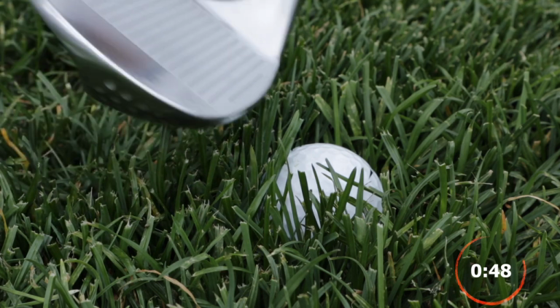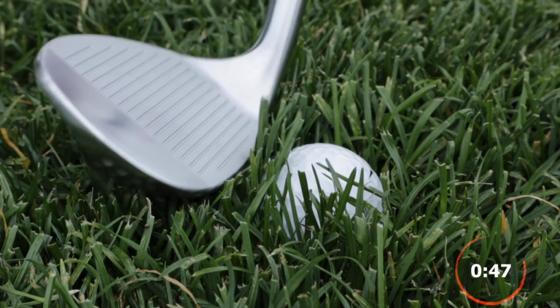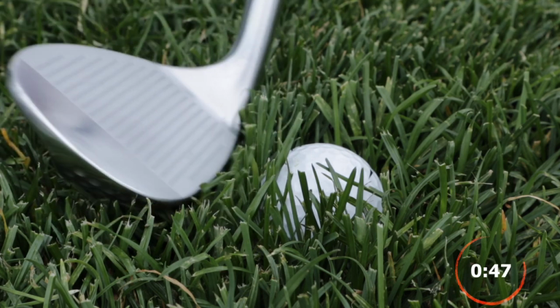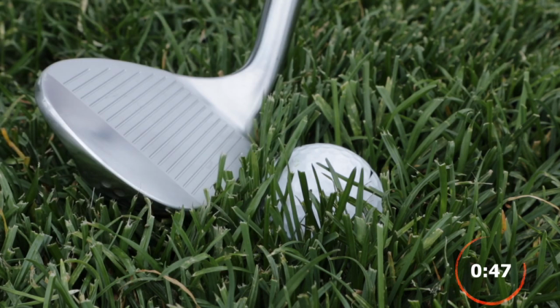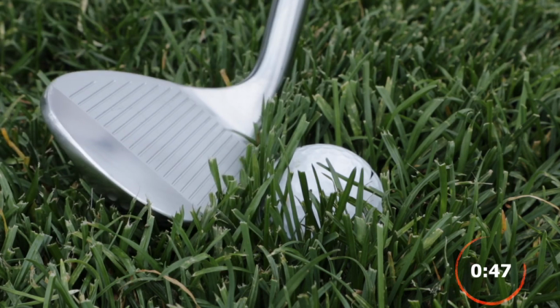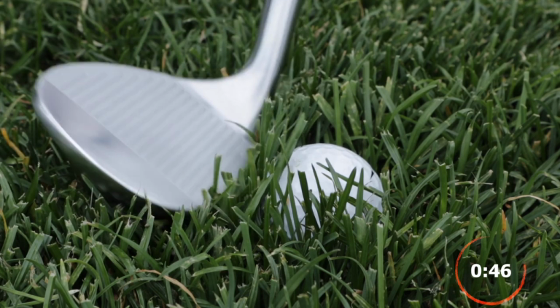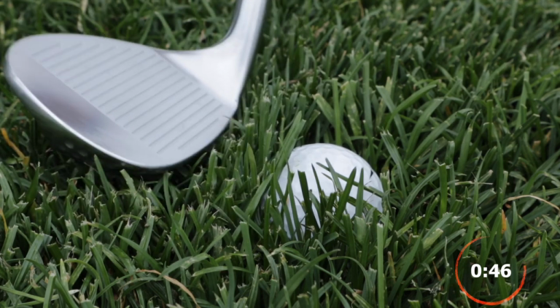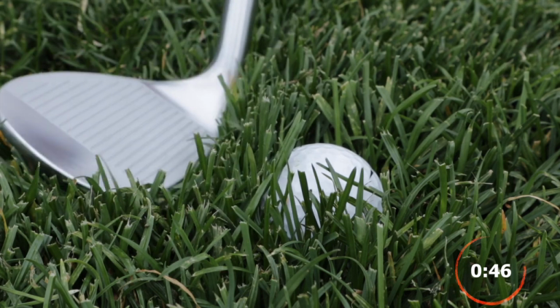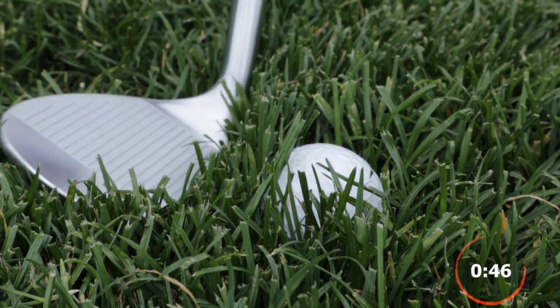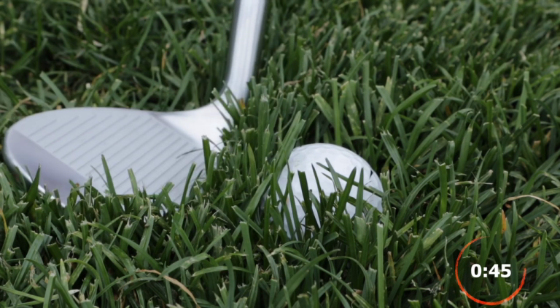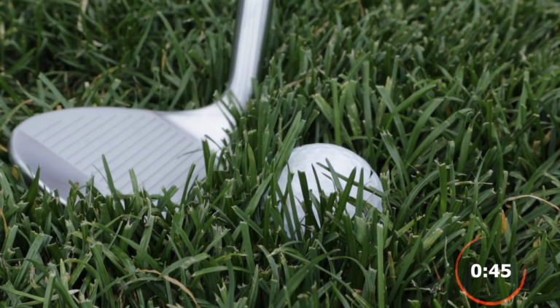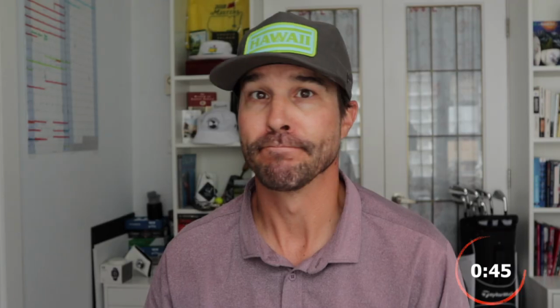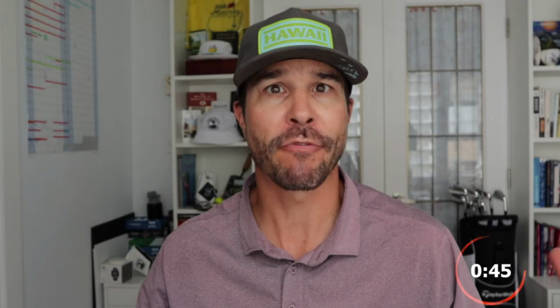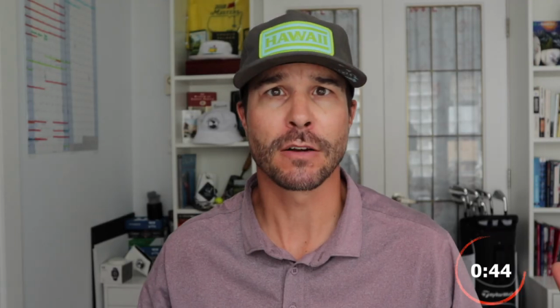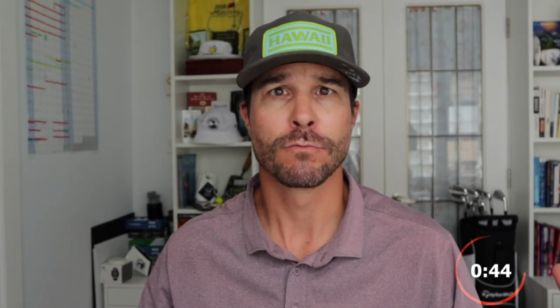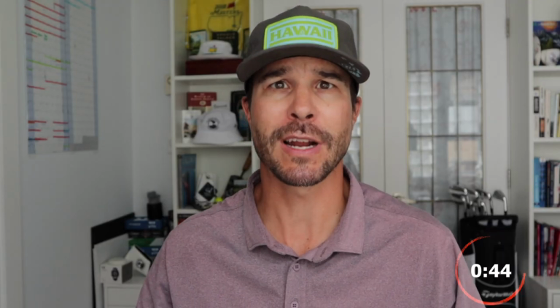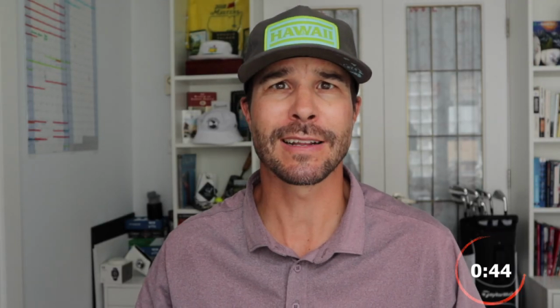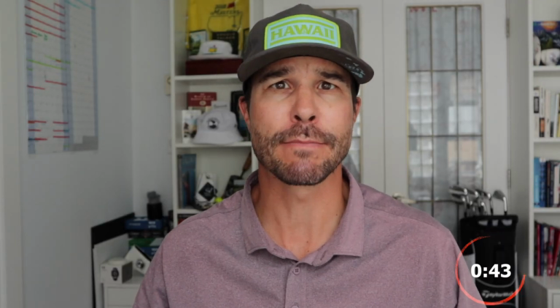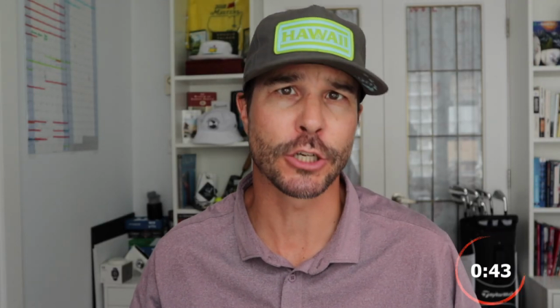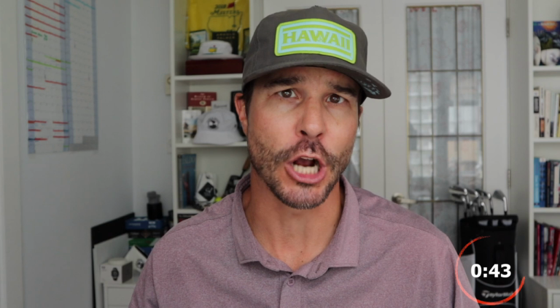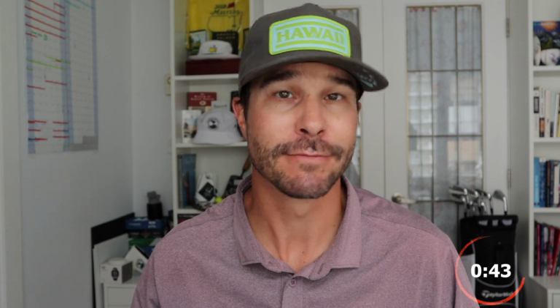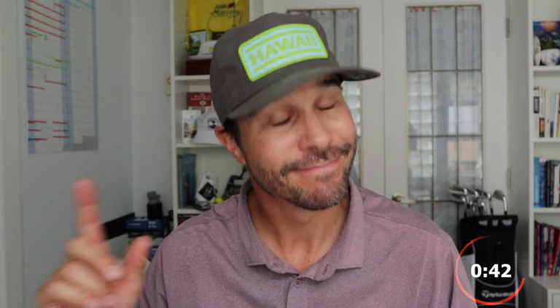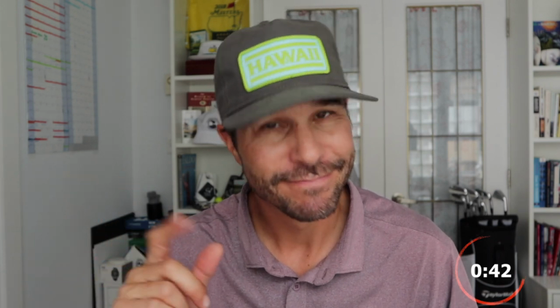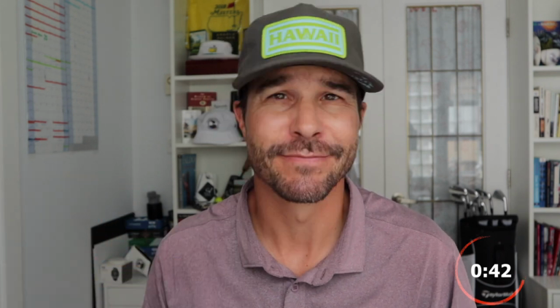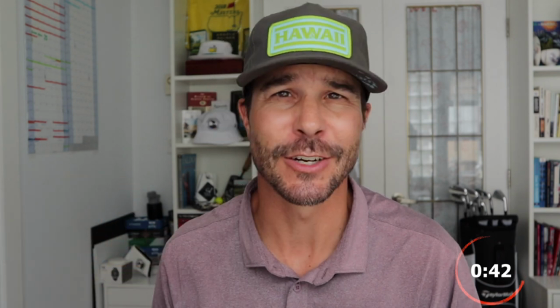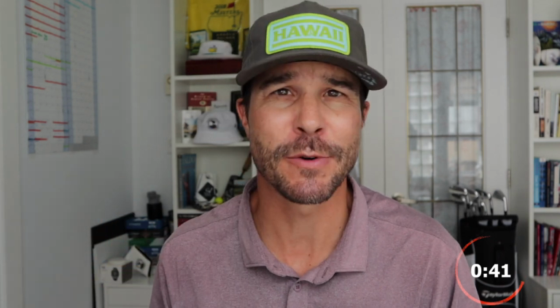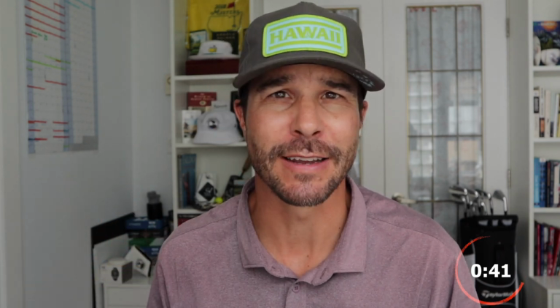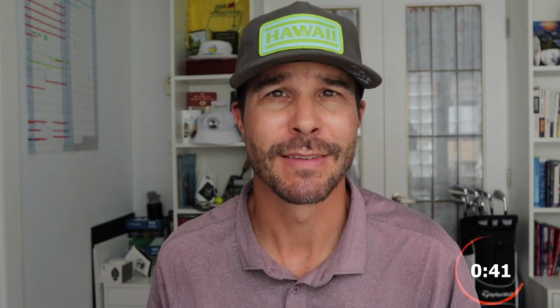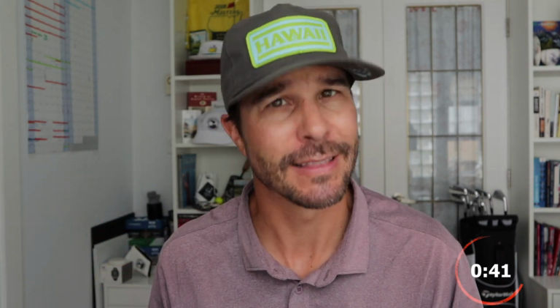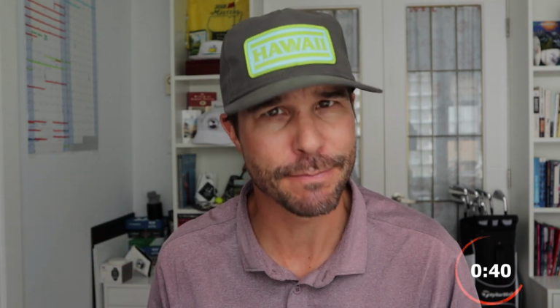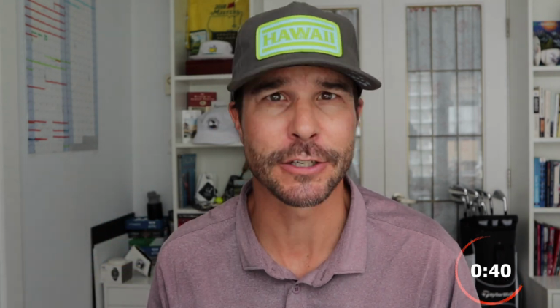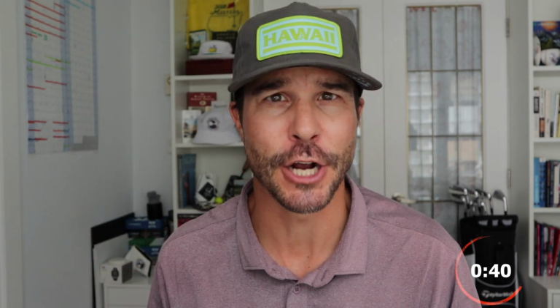We're not going to get a clean club face on the back of the ball. No fear — we're going to hit it like a bunker shot. You heard me right. Like a bunker shot.